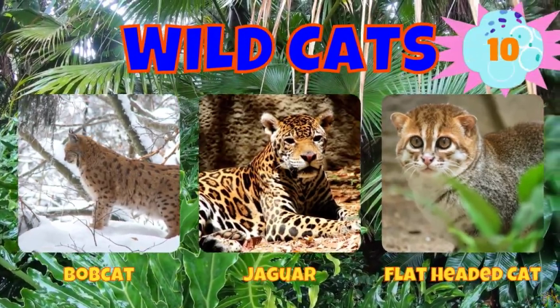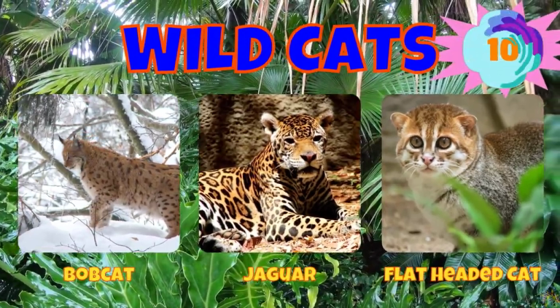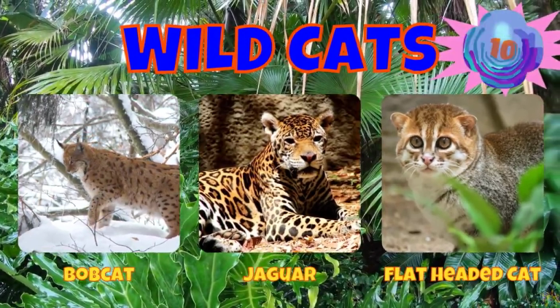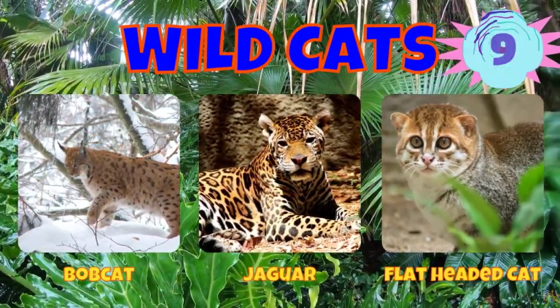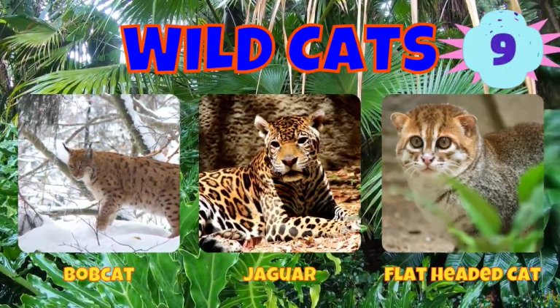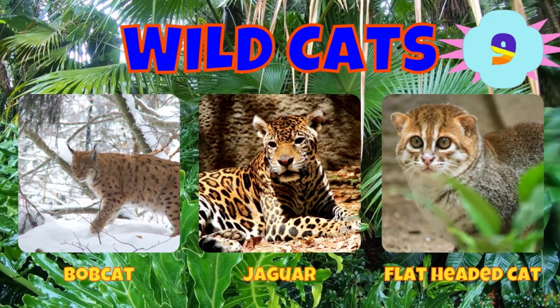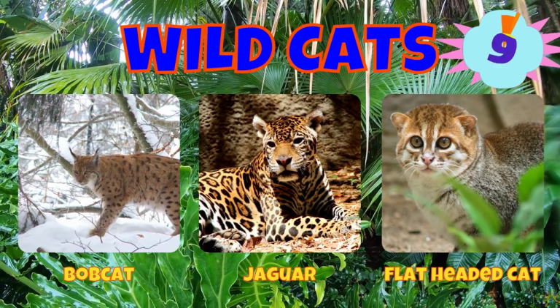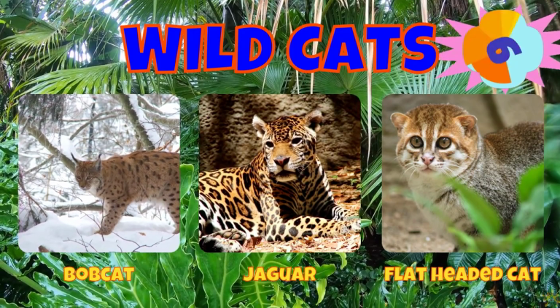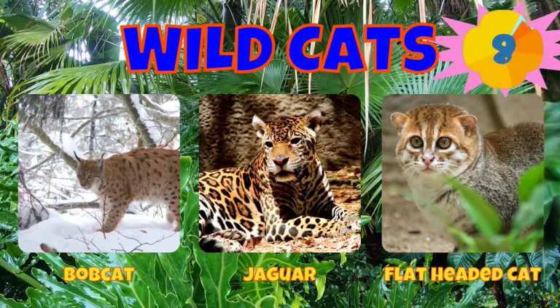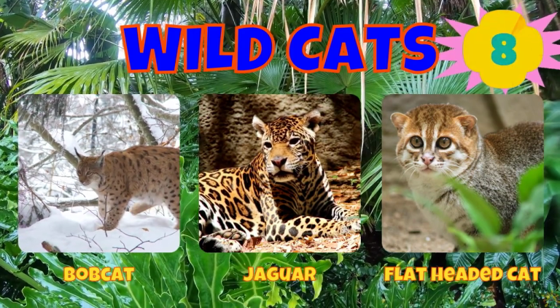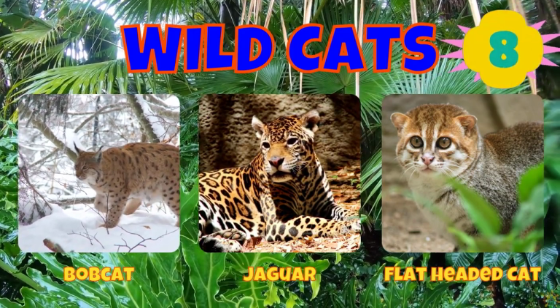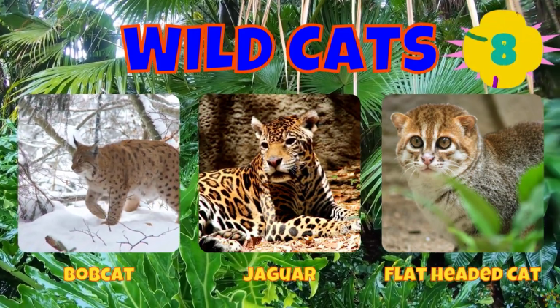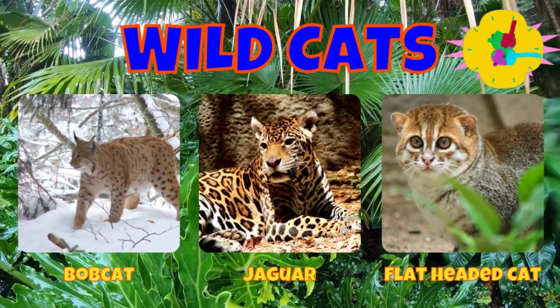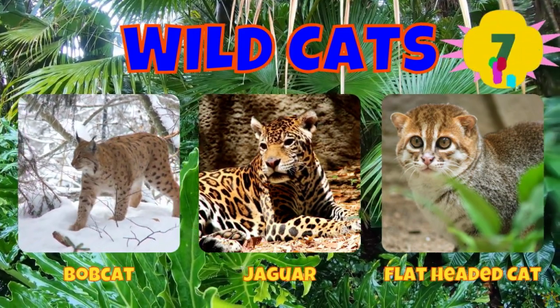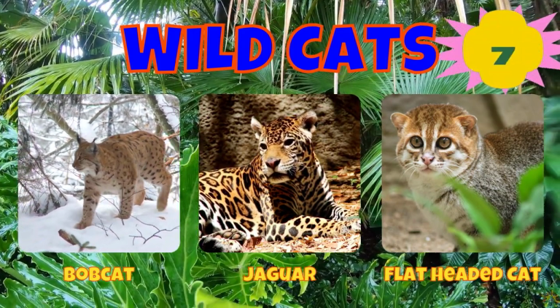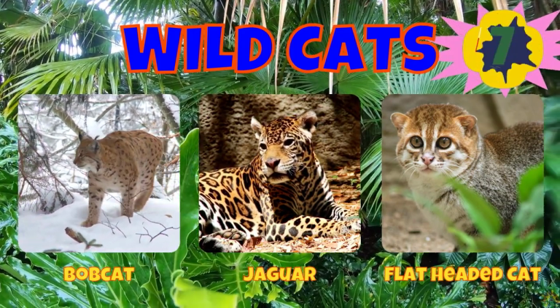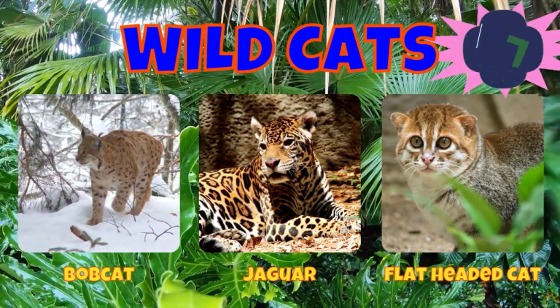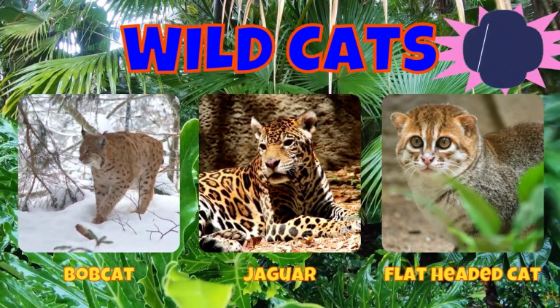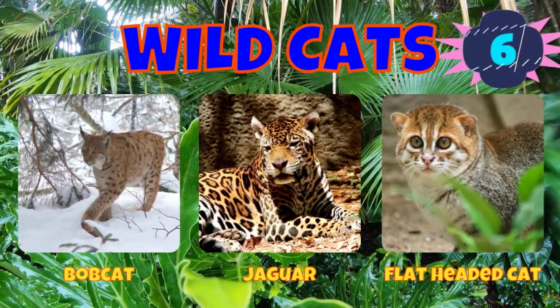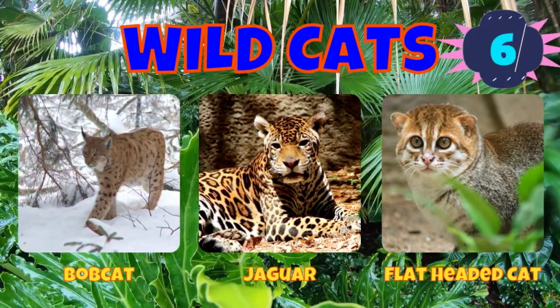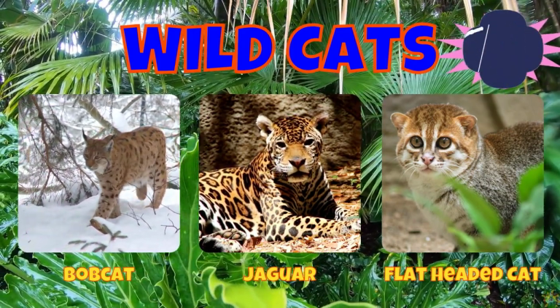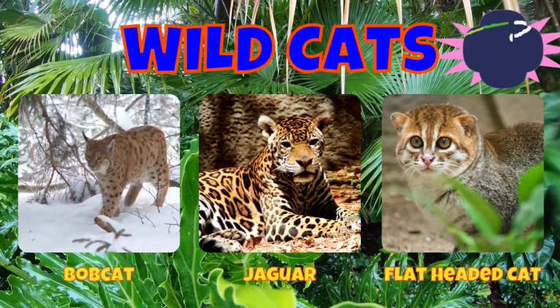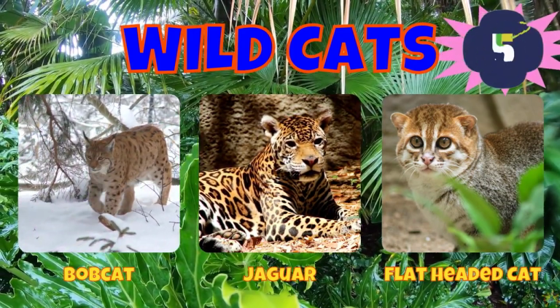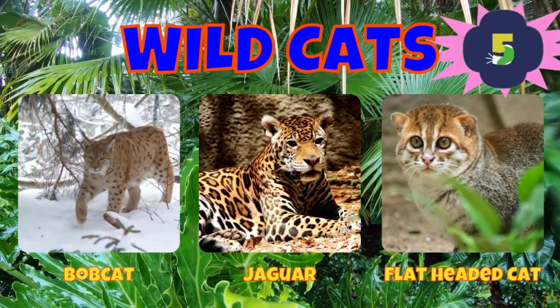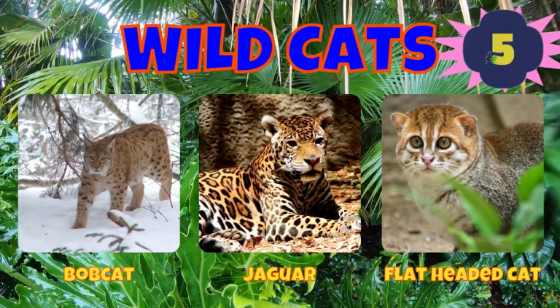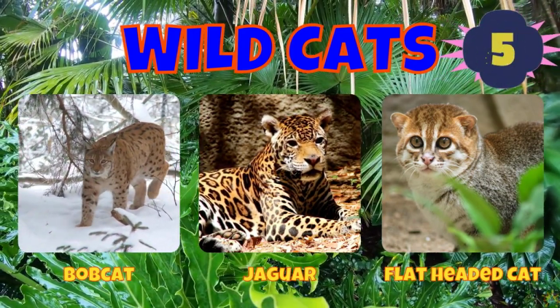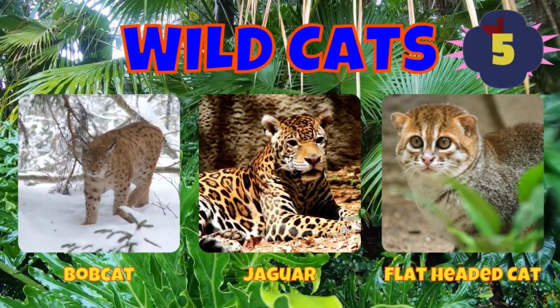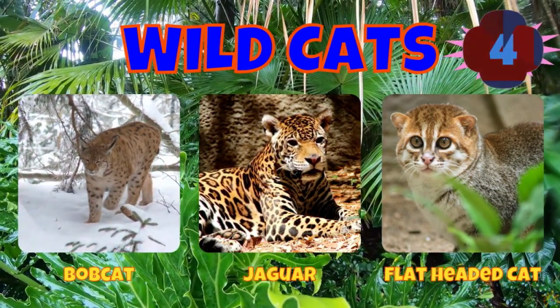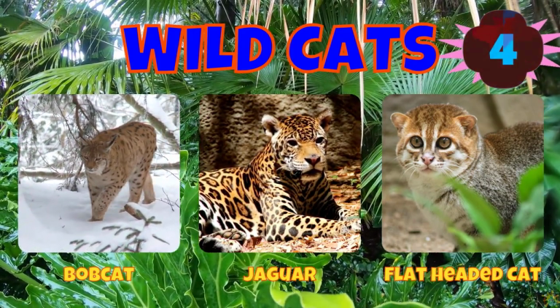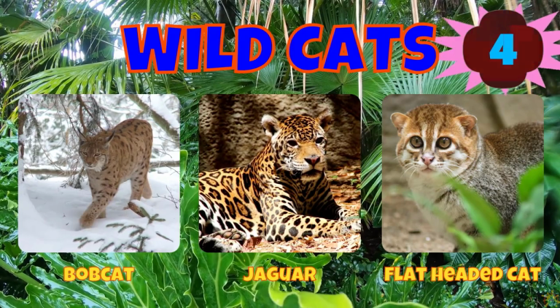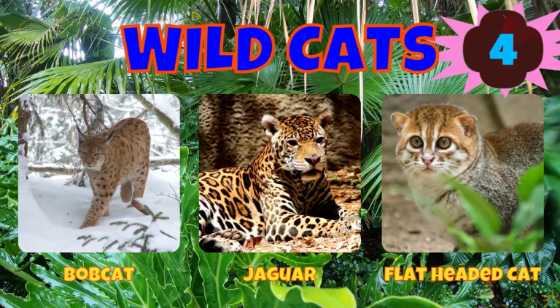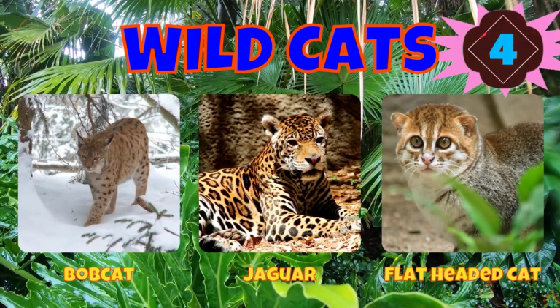Would you choose a bobcat, a jaguar, or a flat-headed cat?